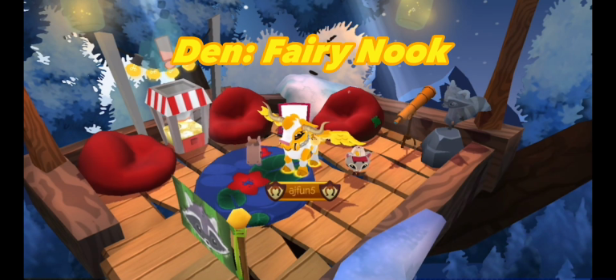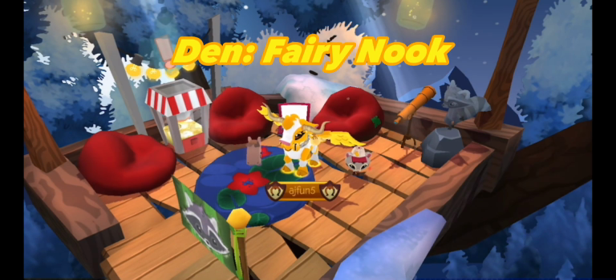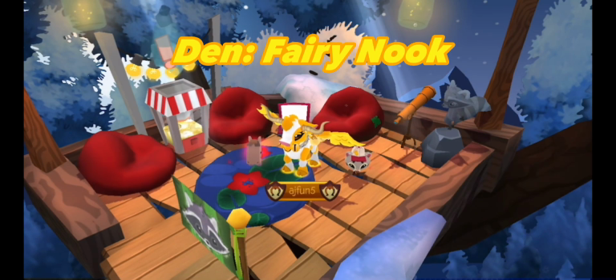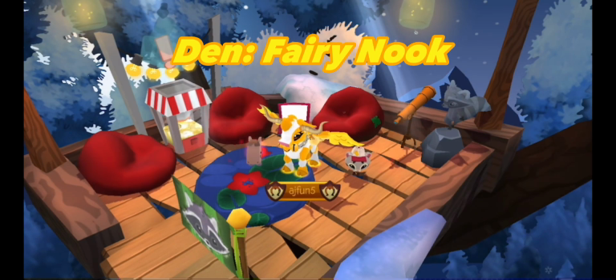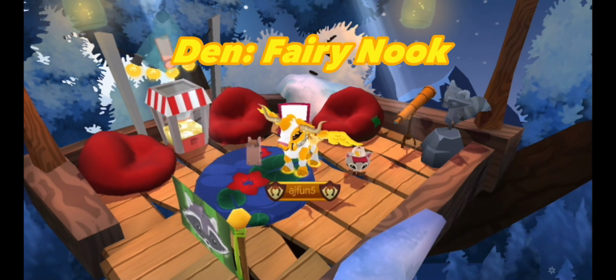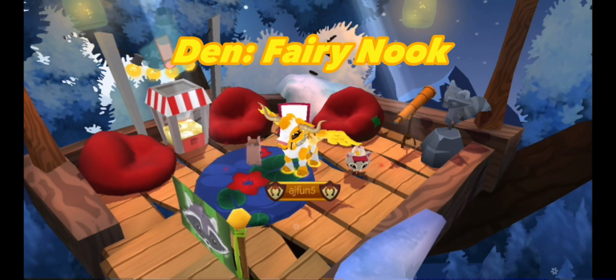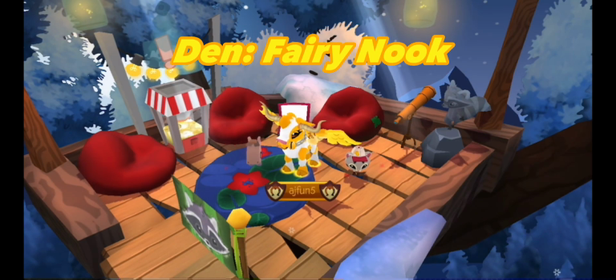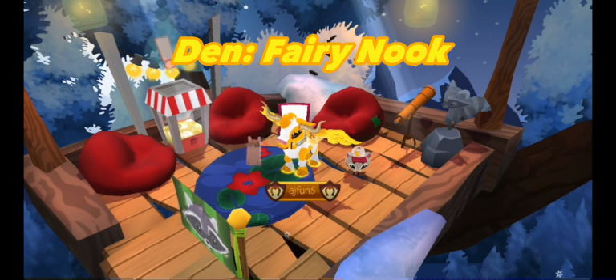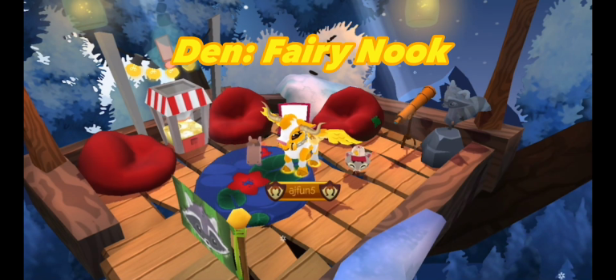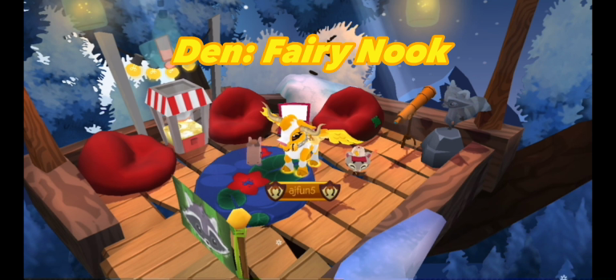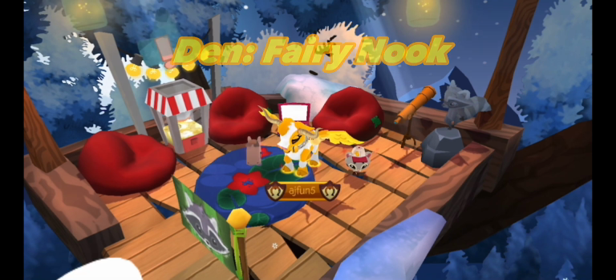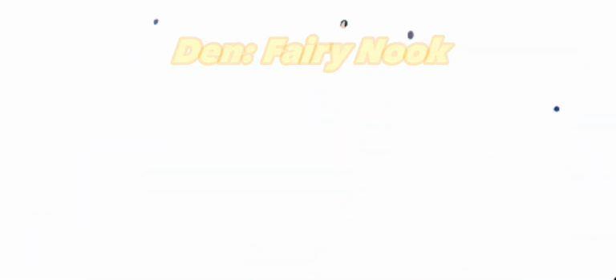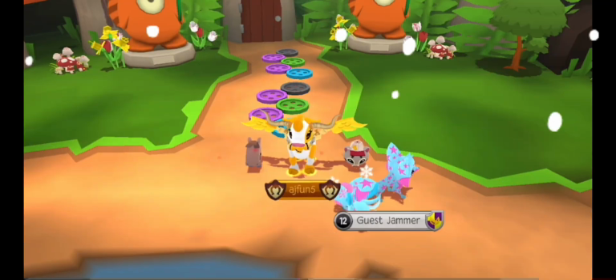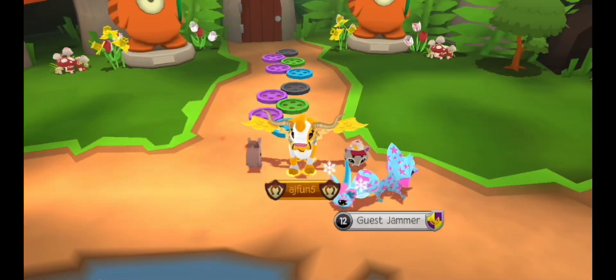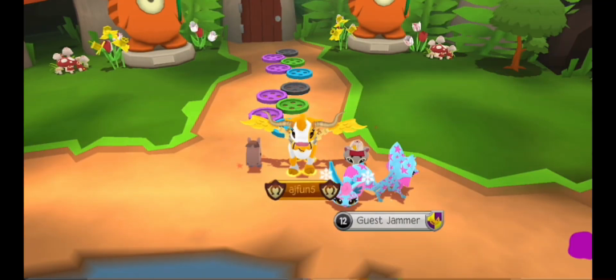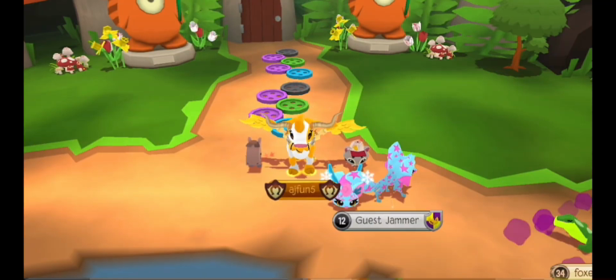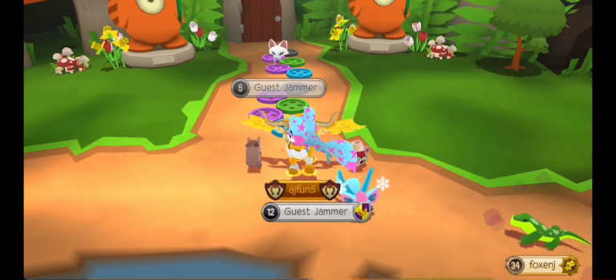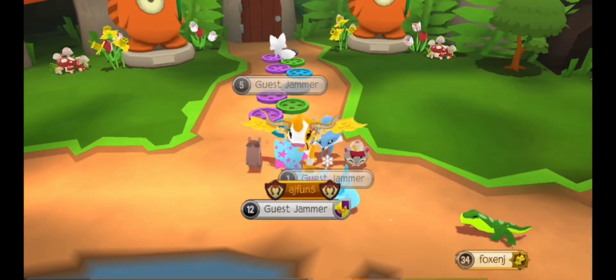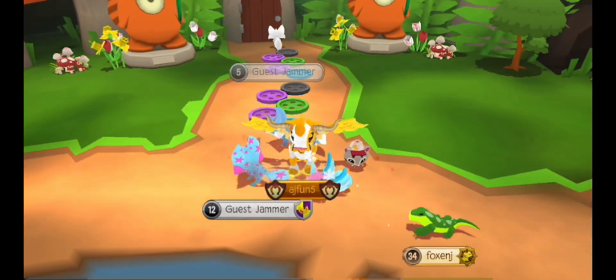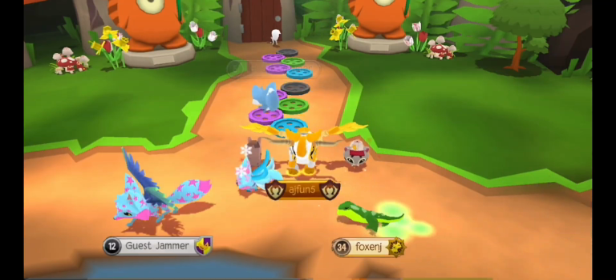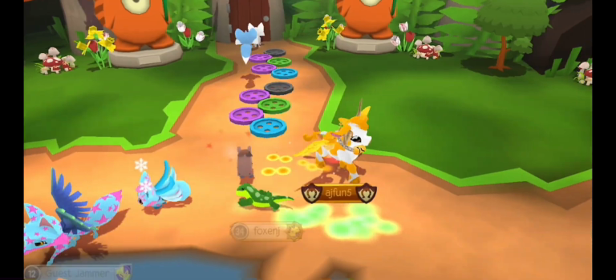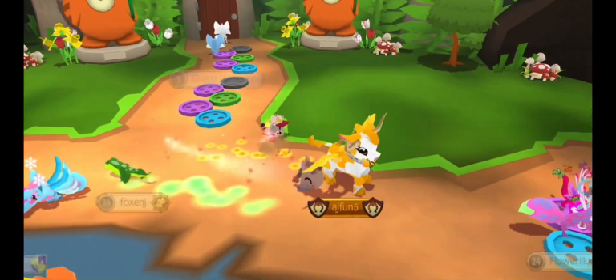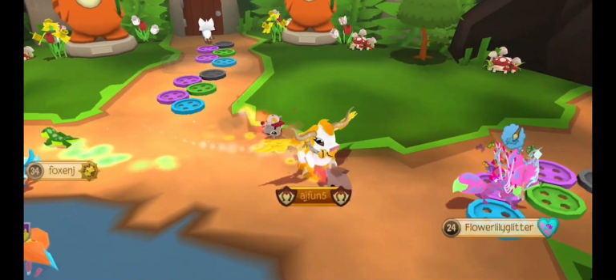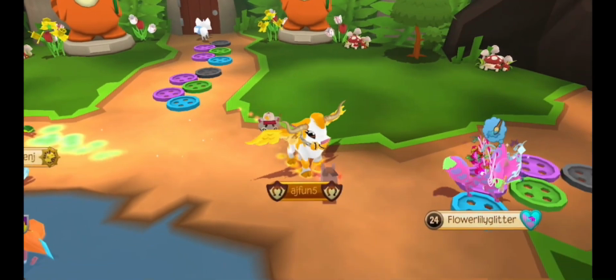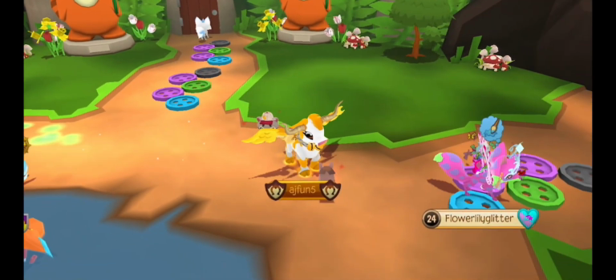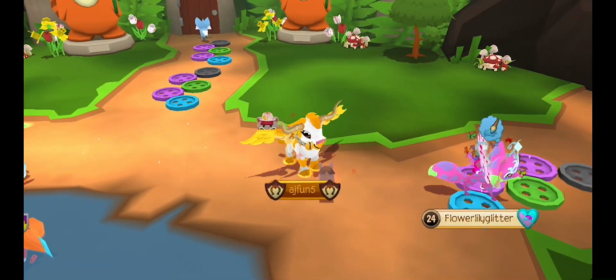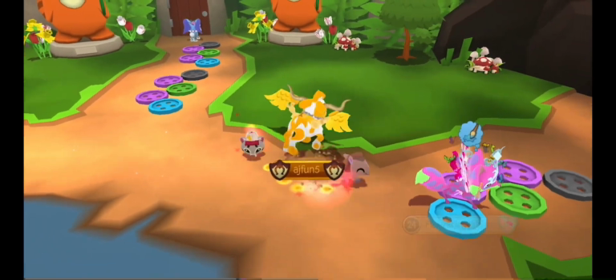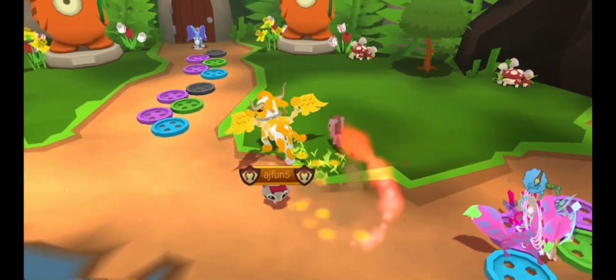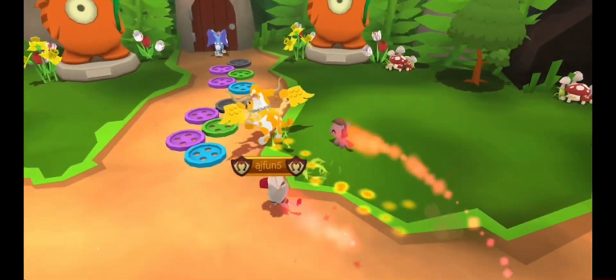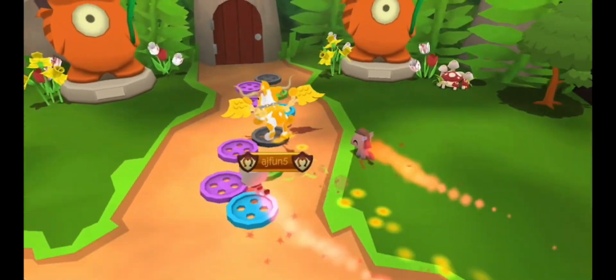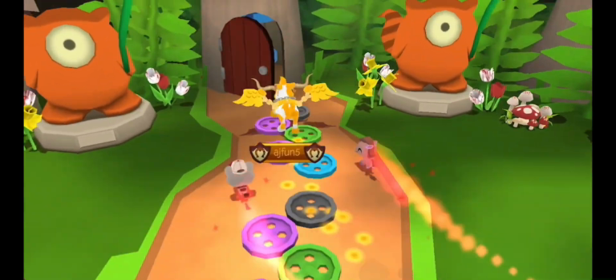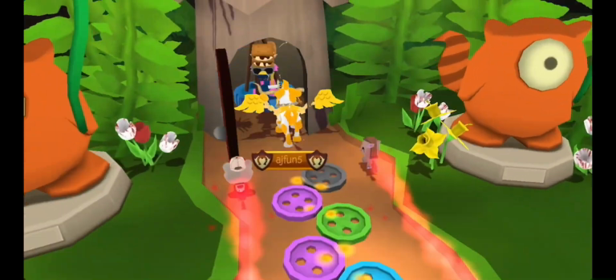Next feature is the Fairy Nook Den. Here is a quick run through of the den.